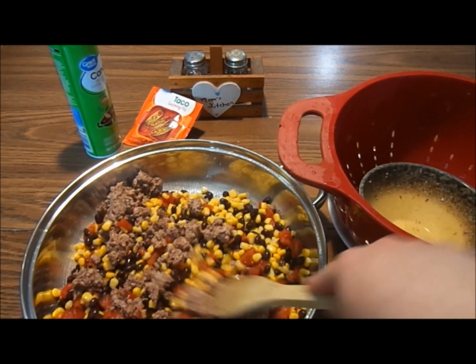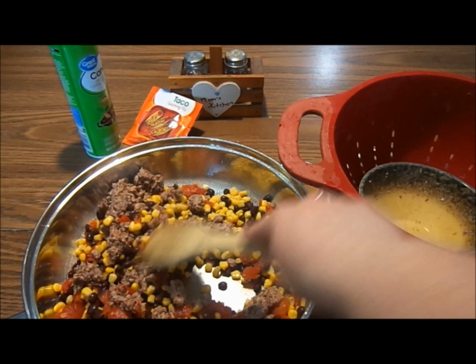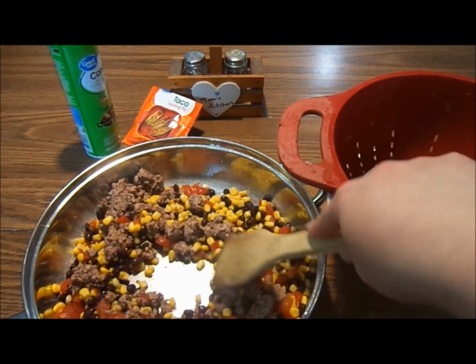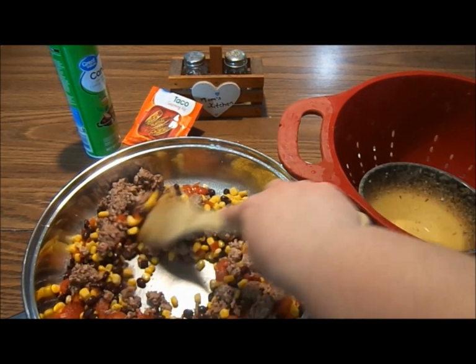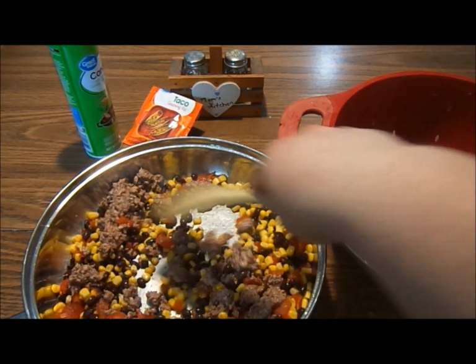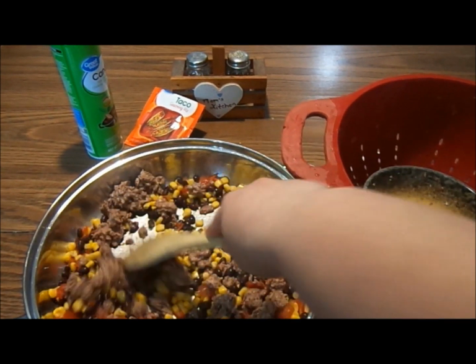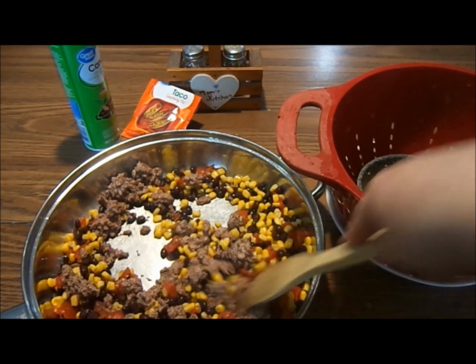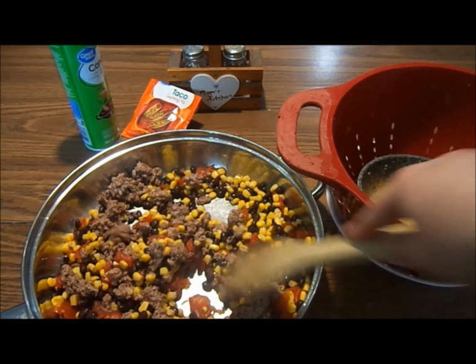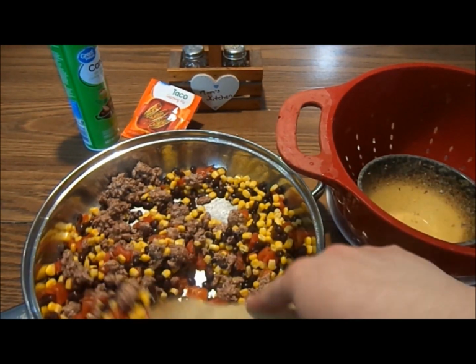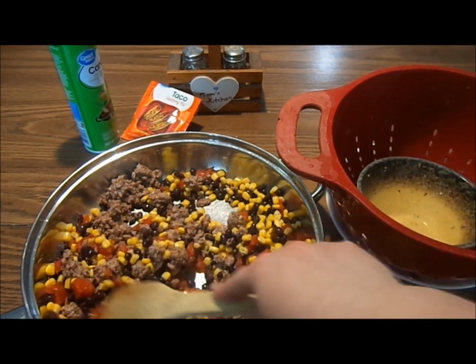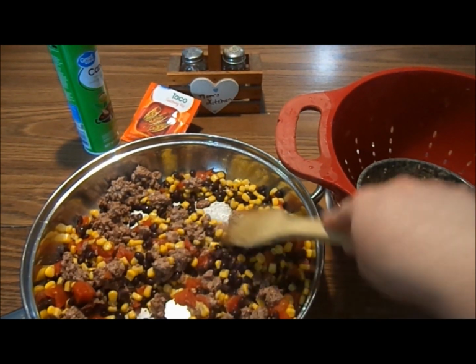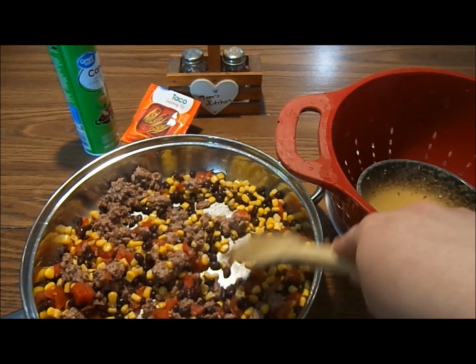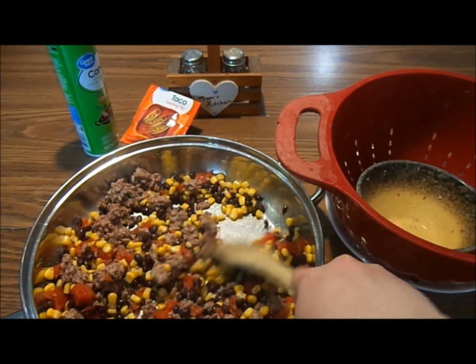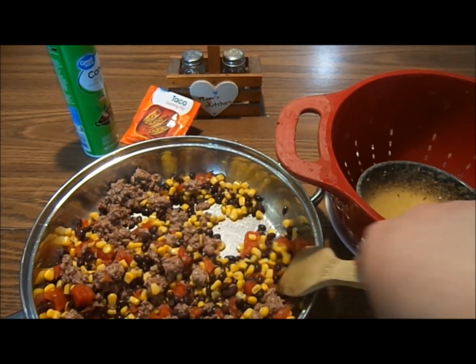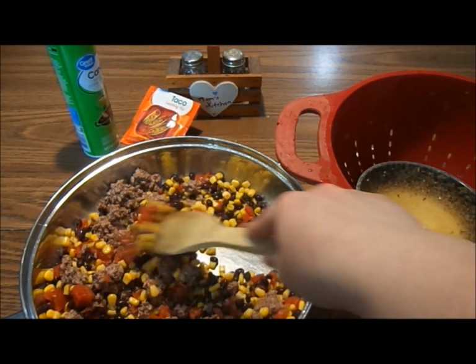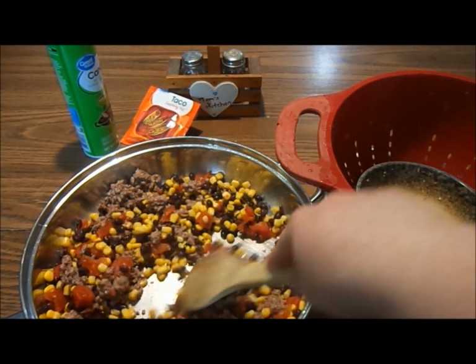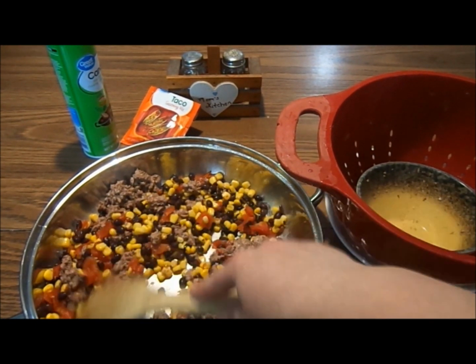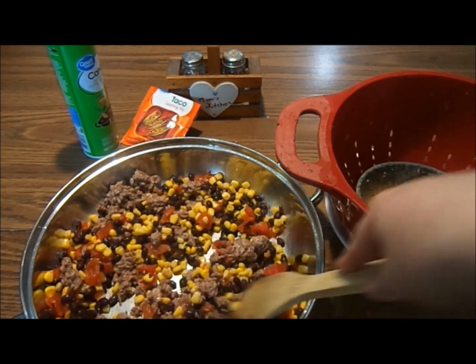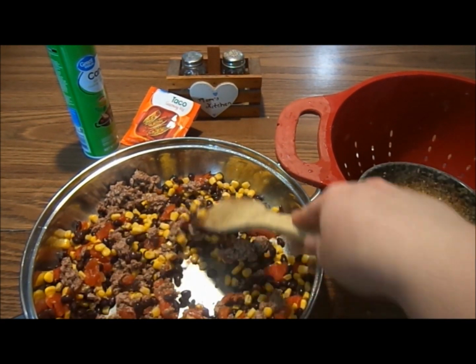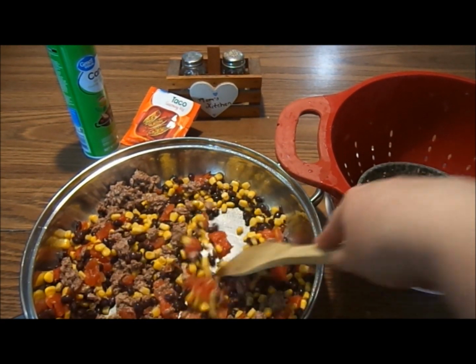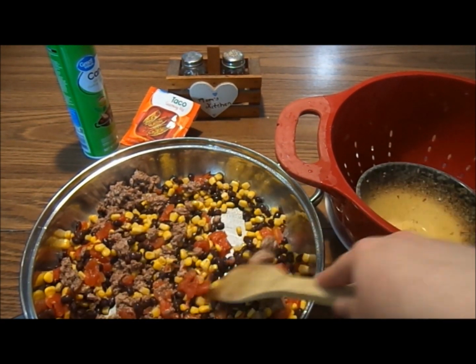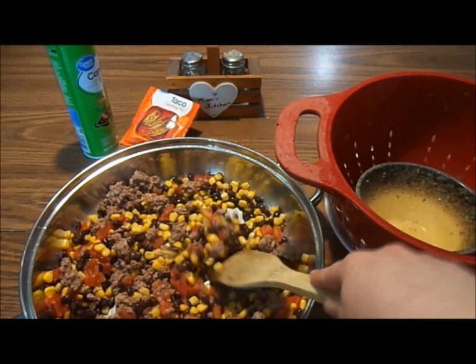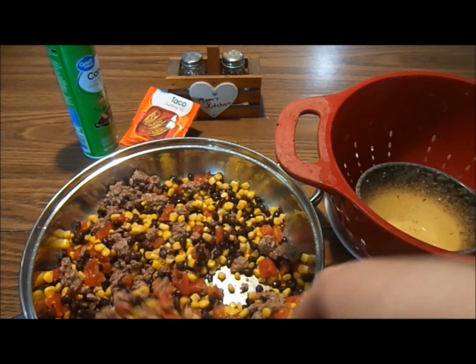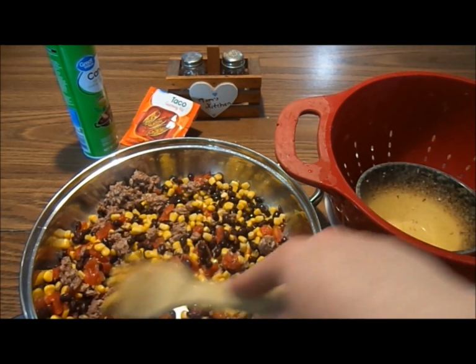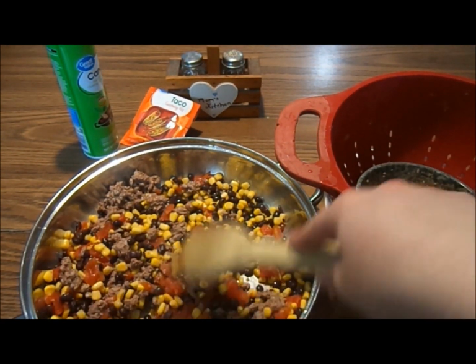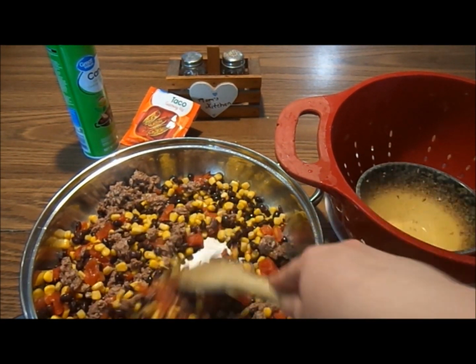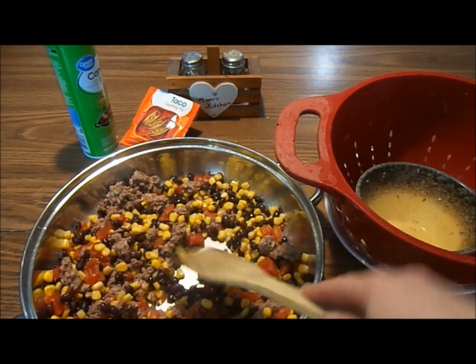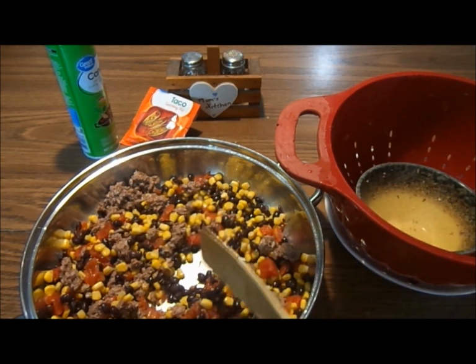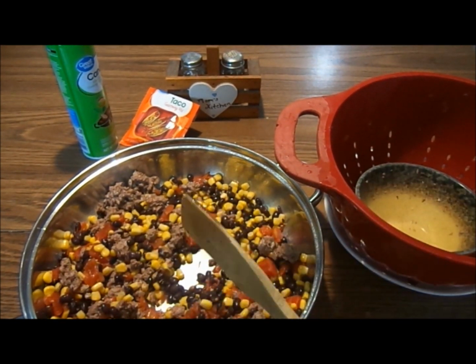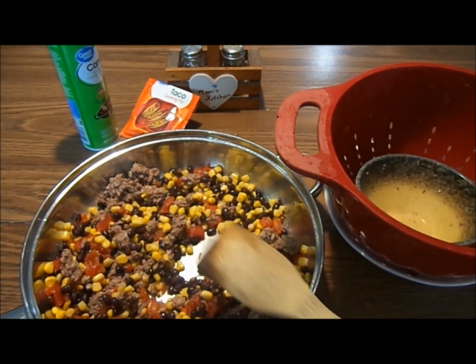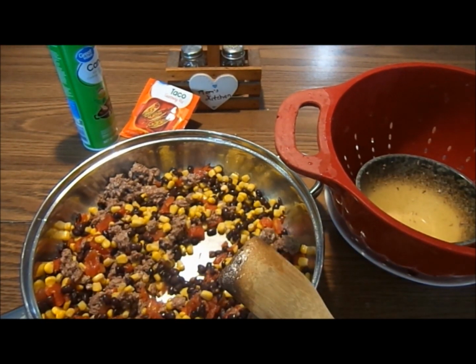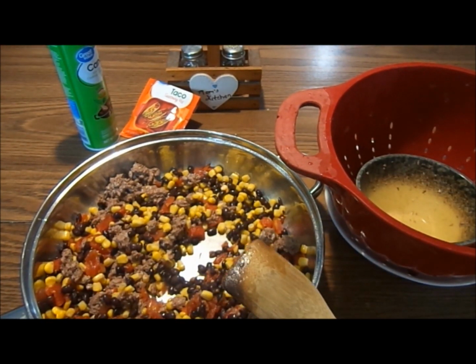The subject mixes the ingredients, adds the taco seasoning mix, and then mixes again.